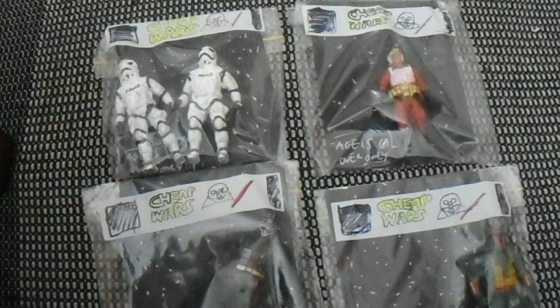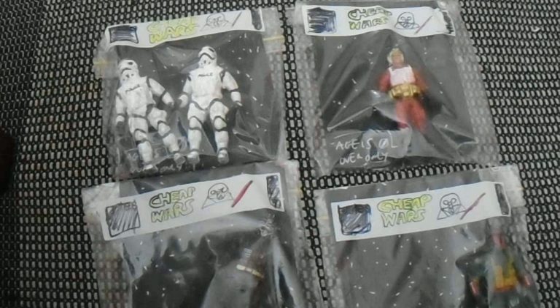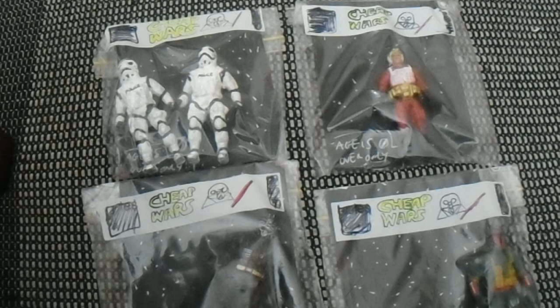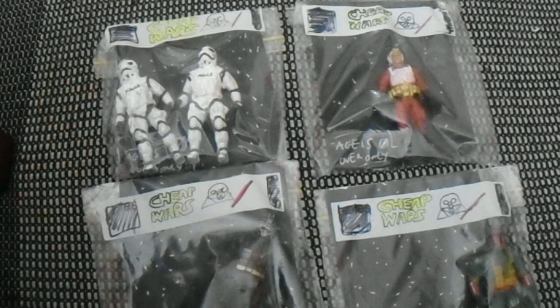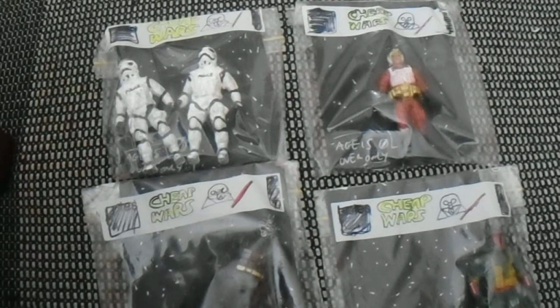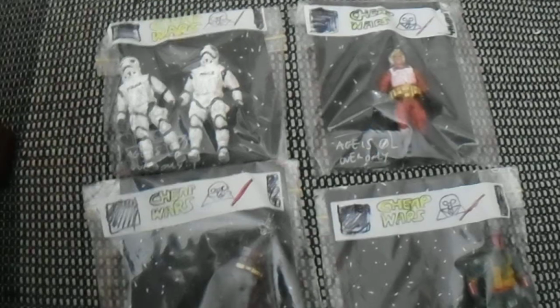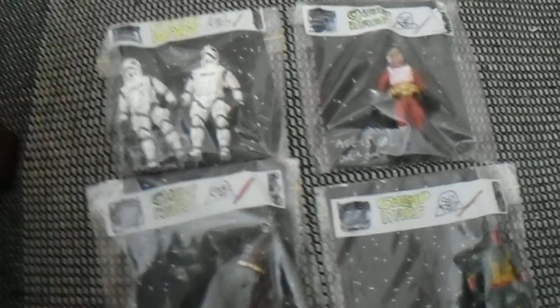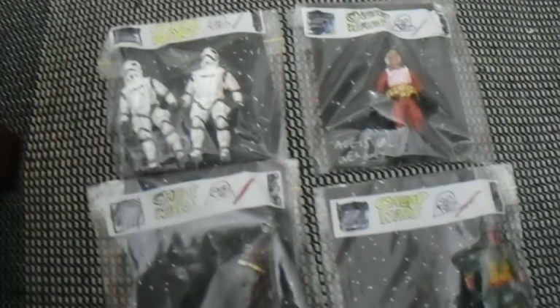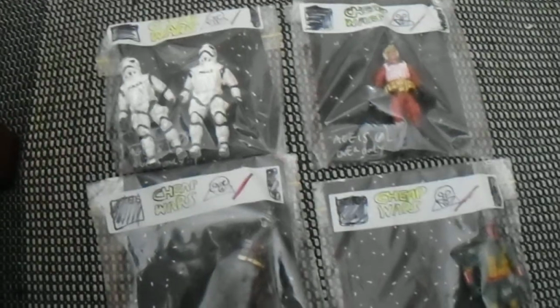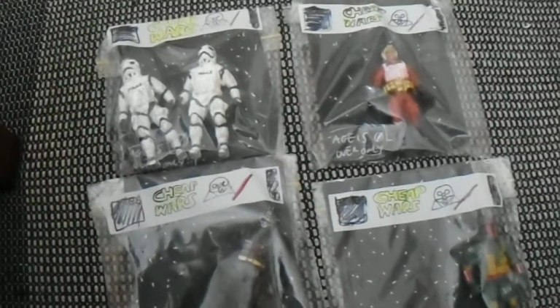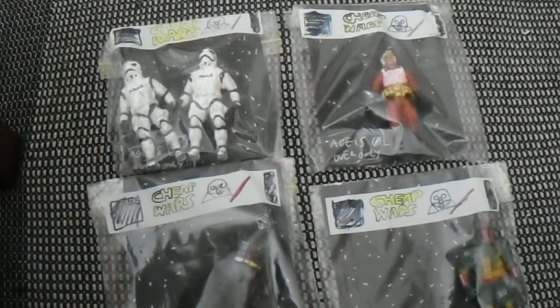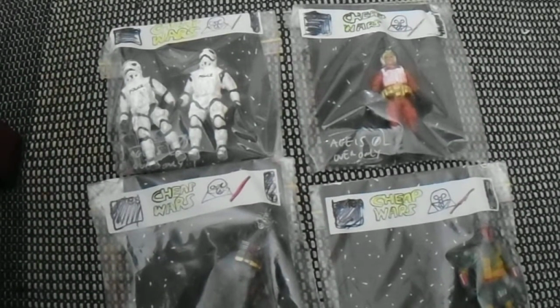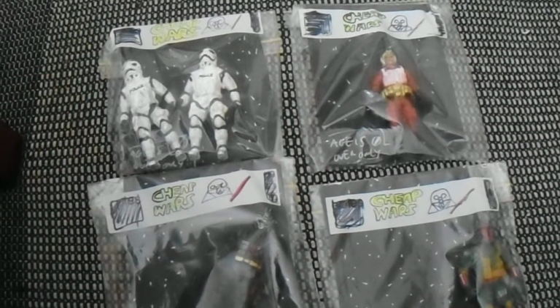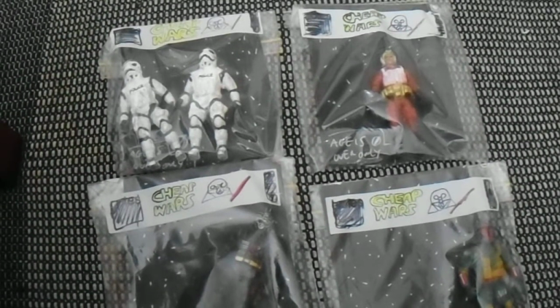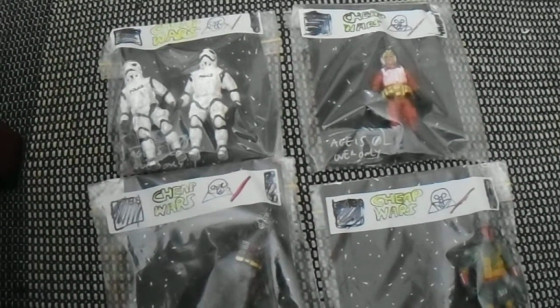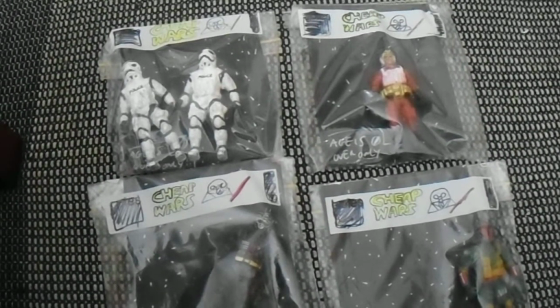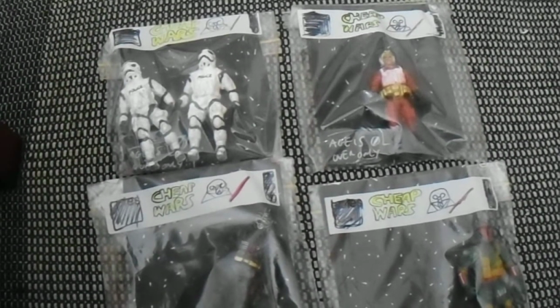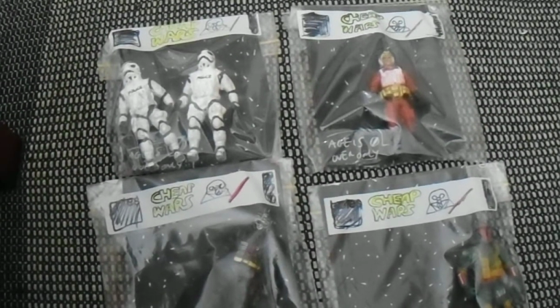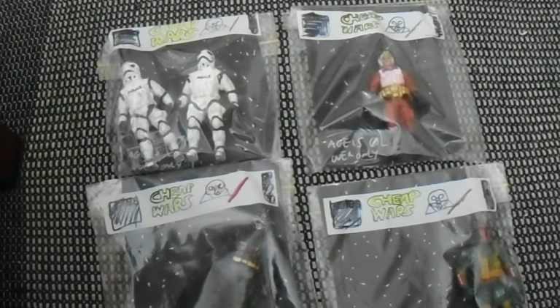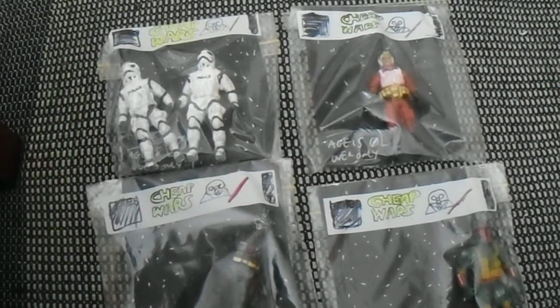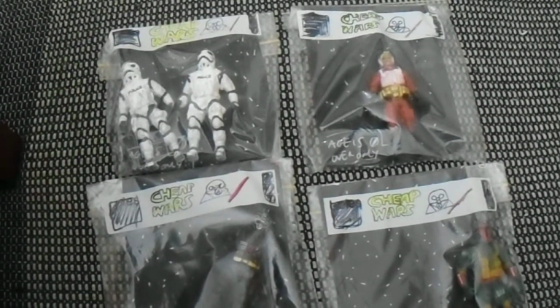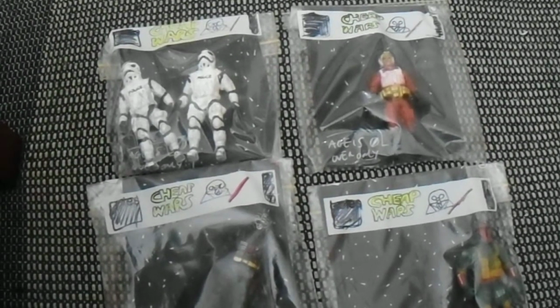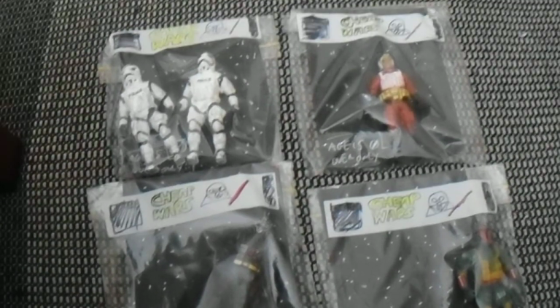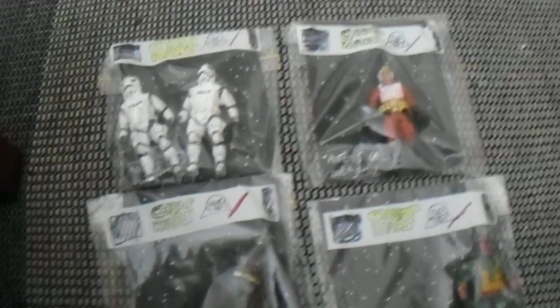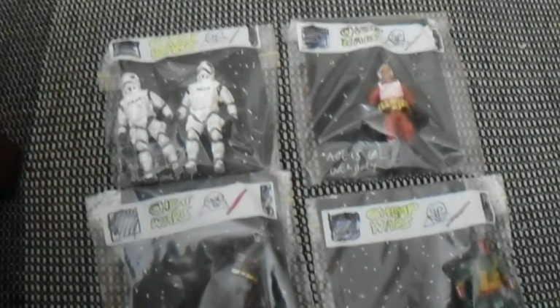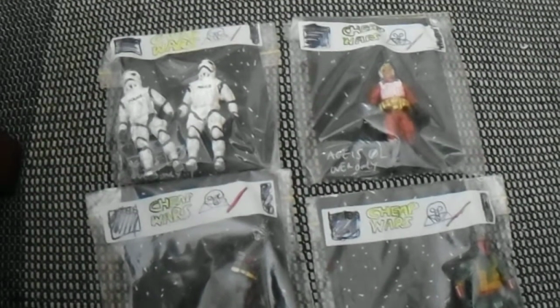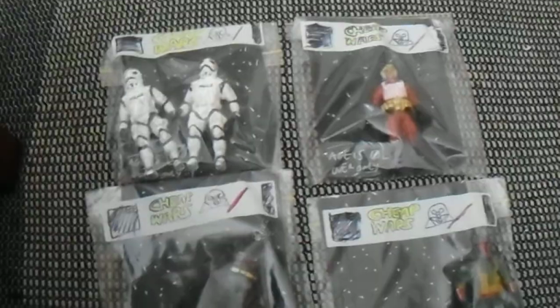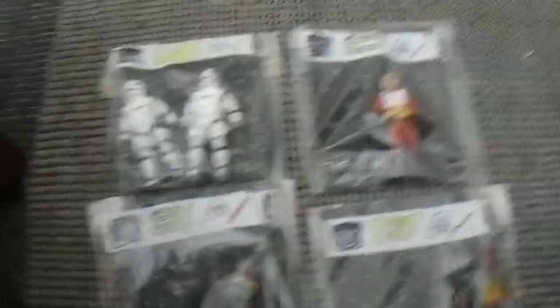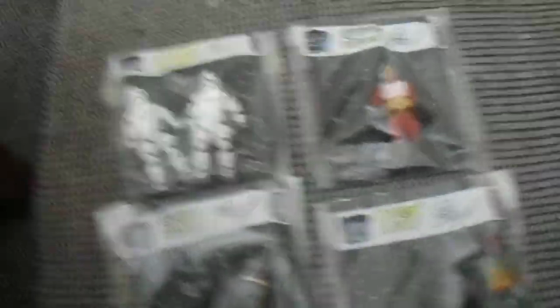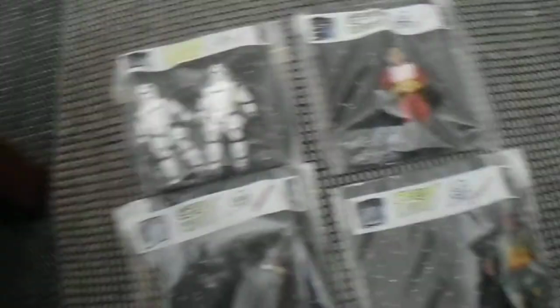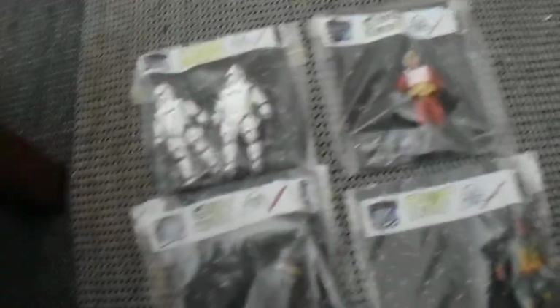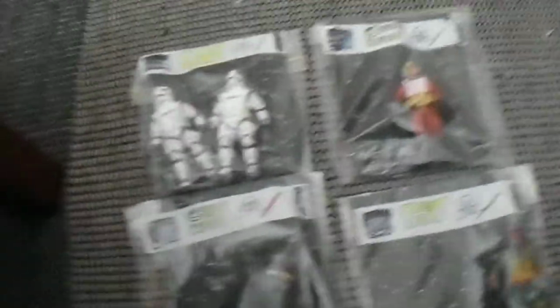Hello again to another Bootleg Buster video. This is episode 34.